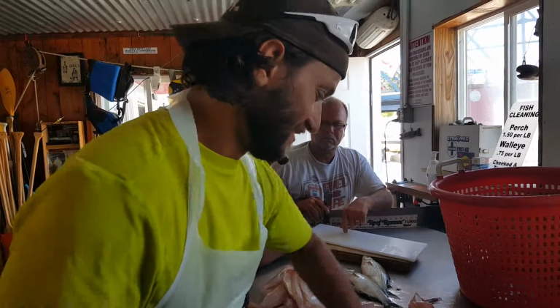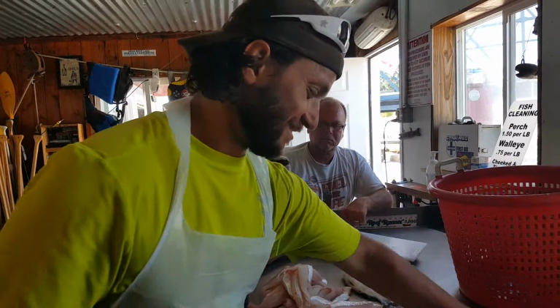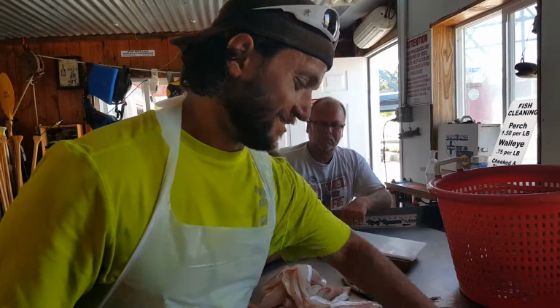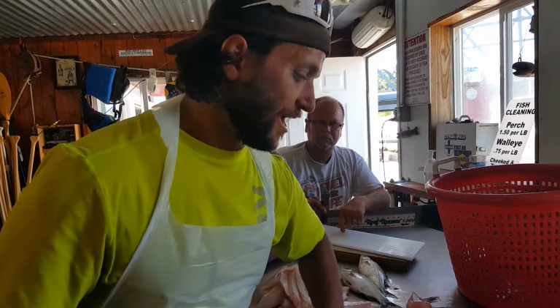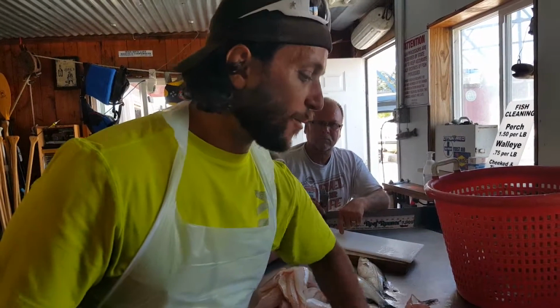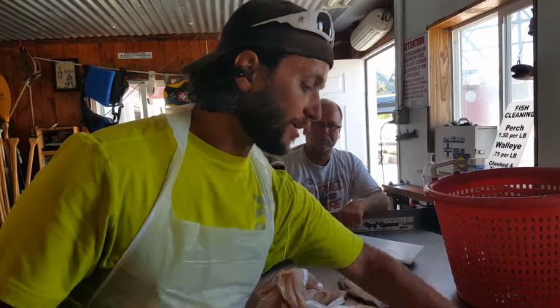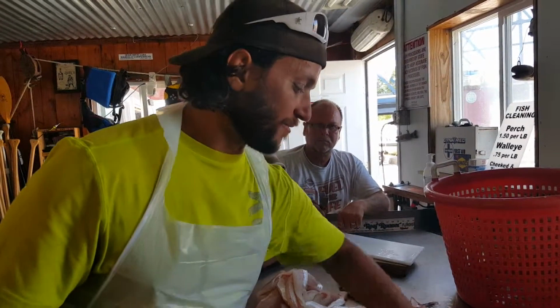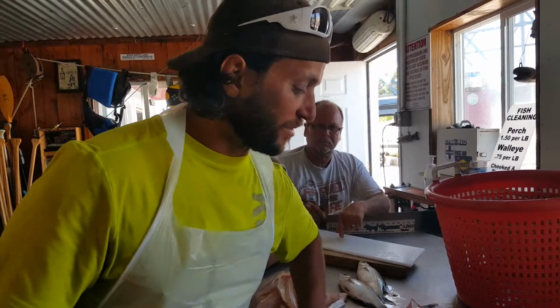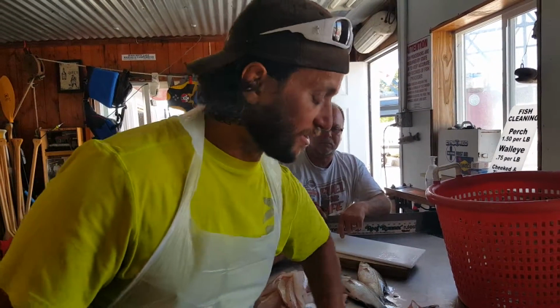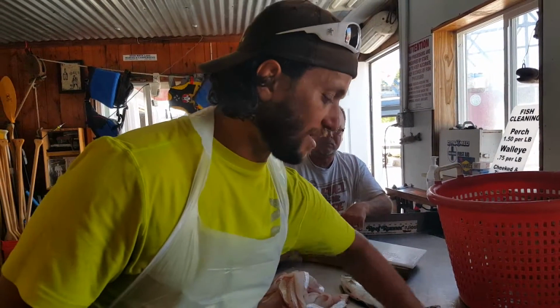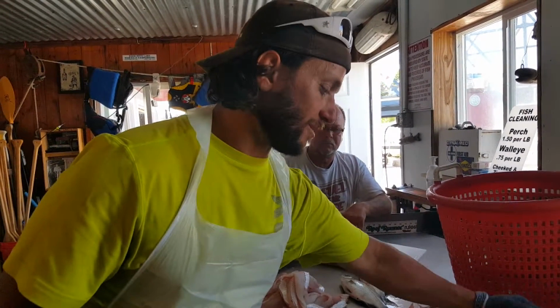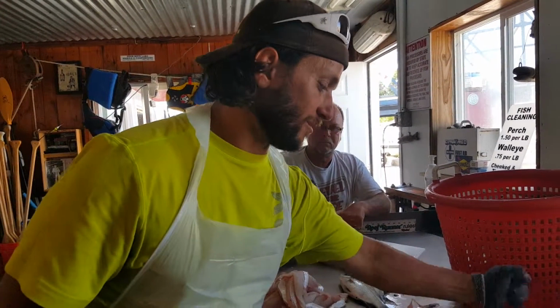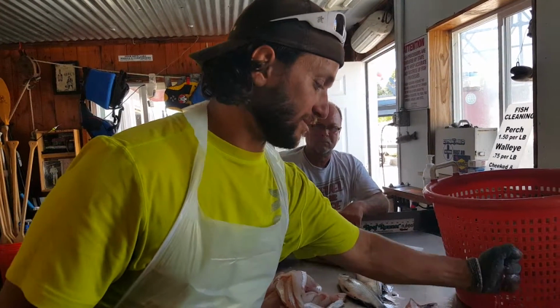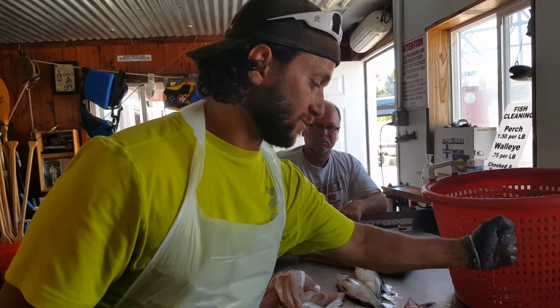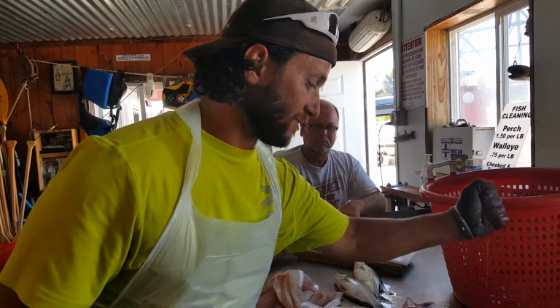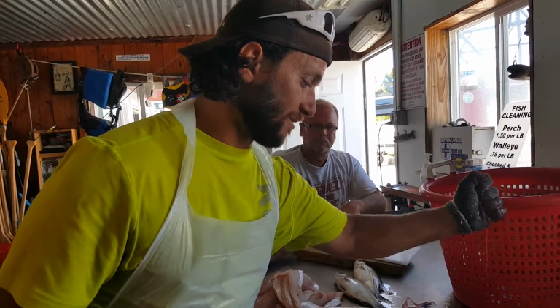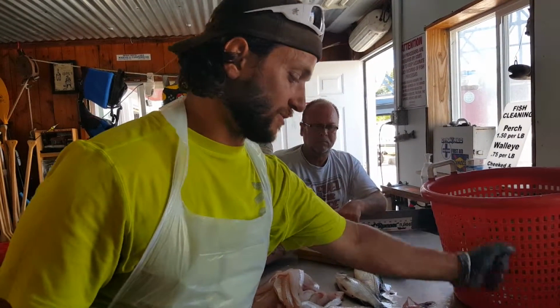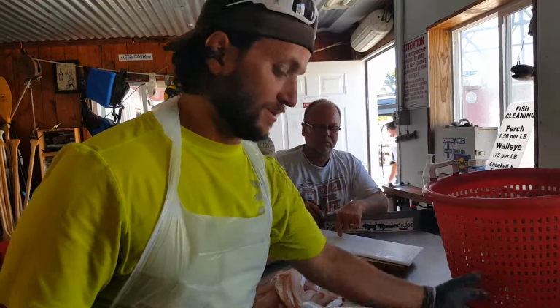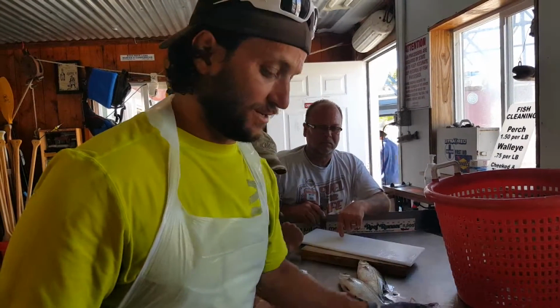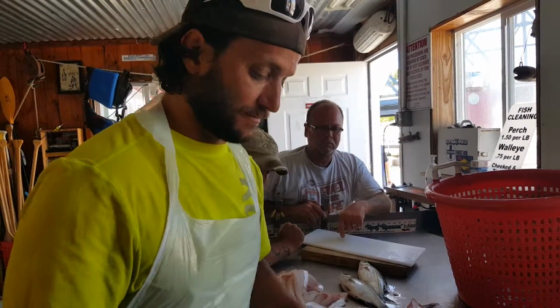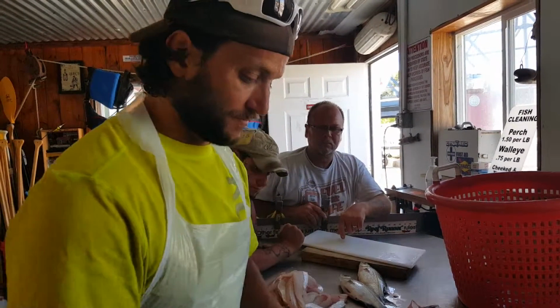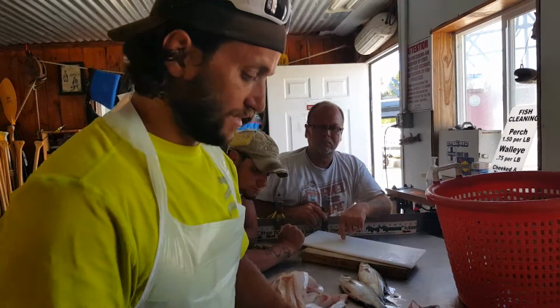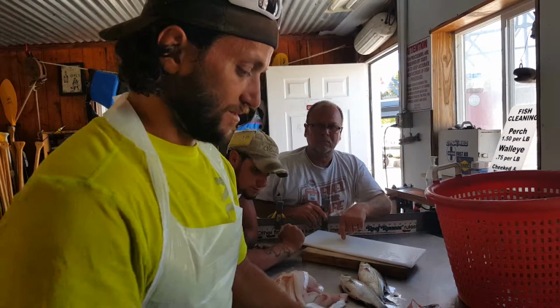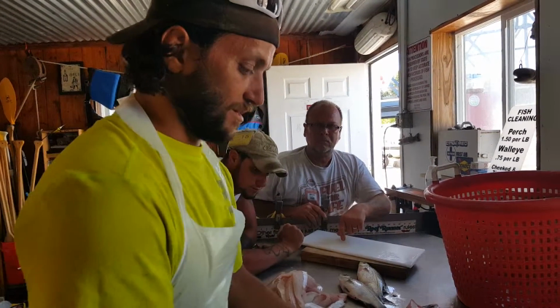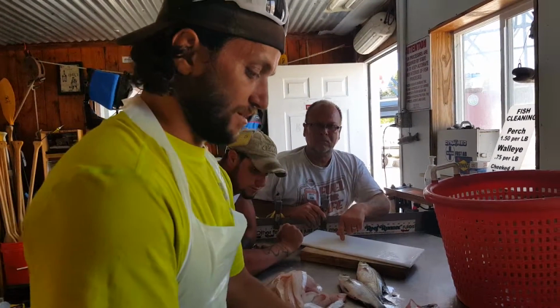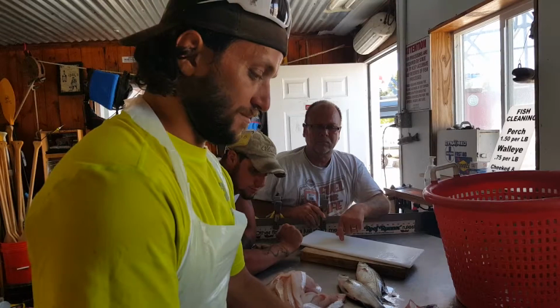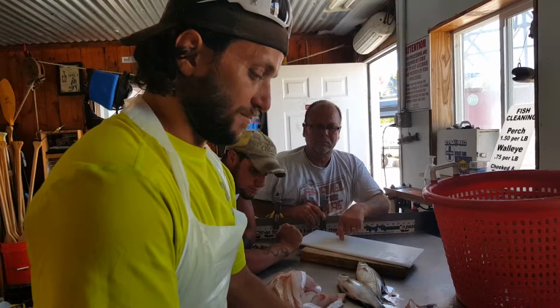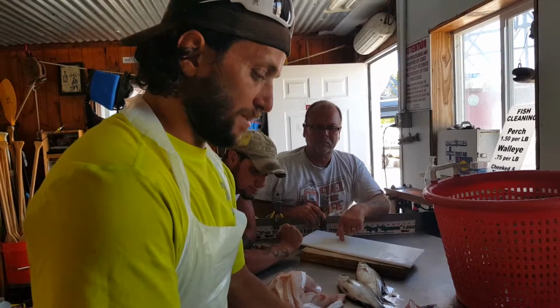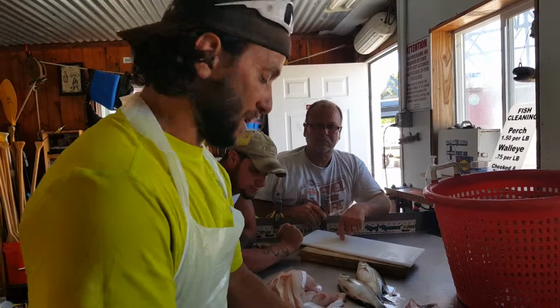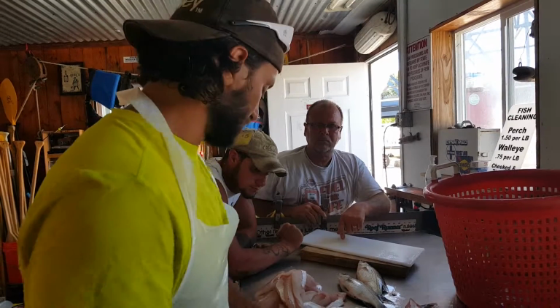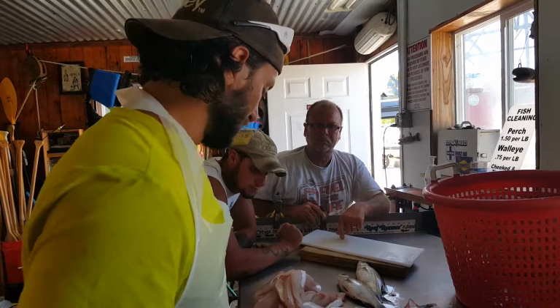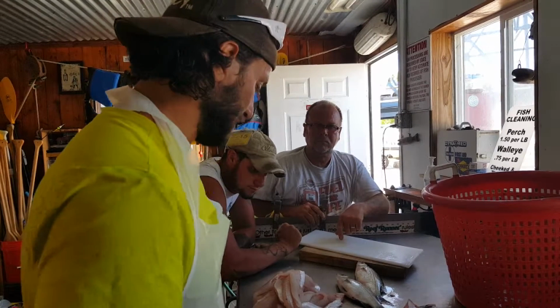Give a plug — where are you at? We are in Vermillion, Ohio. This is Riverside Fish Cleaning. Mom and pop shop here.